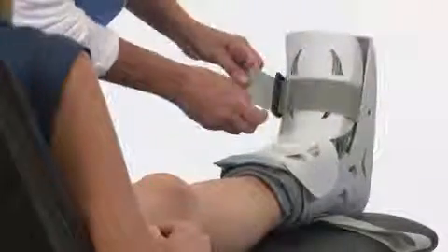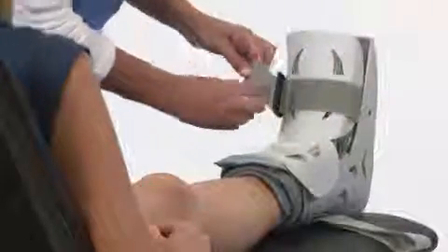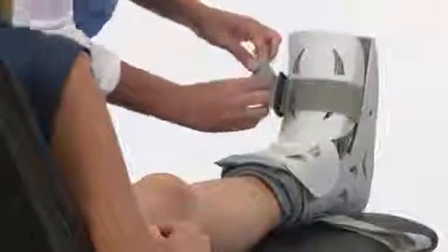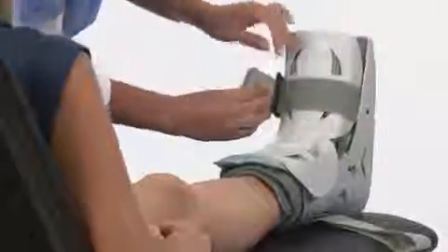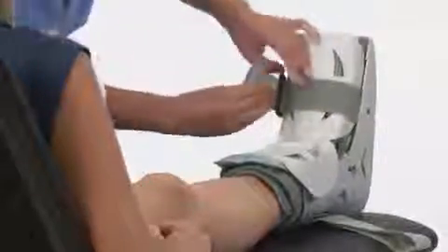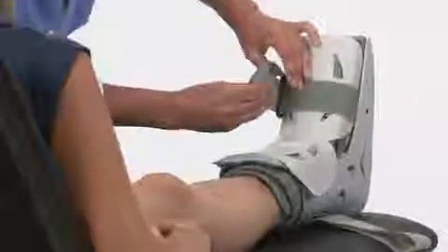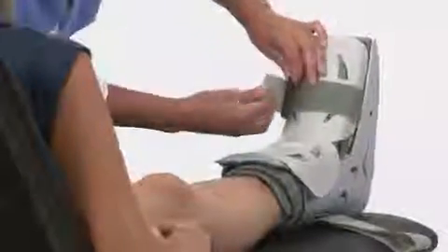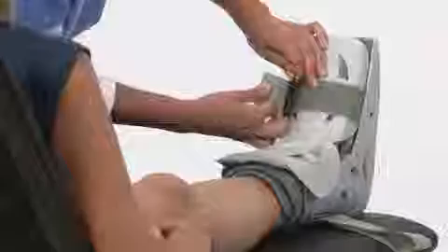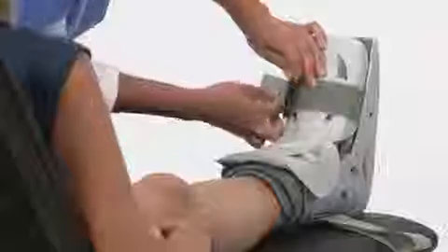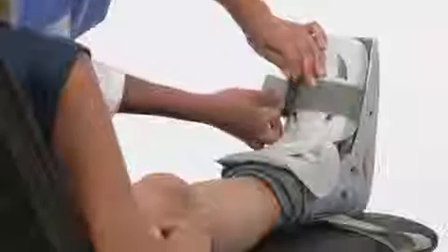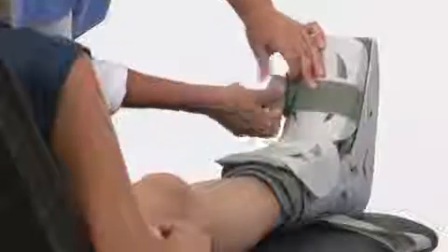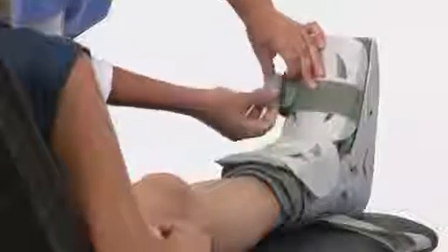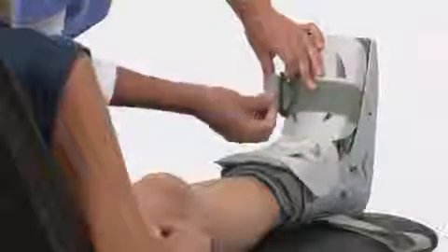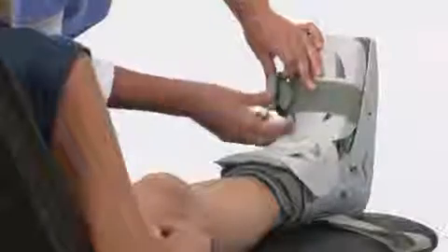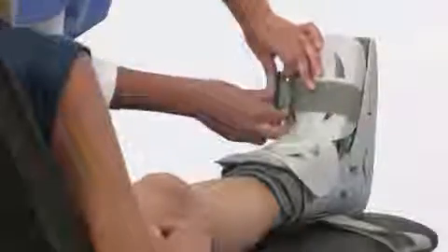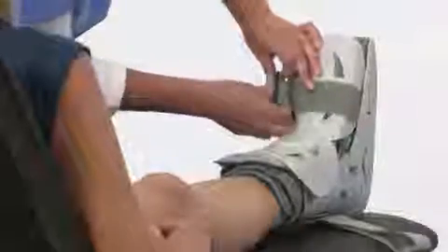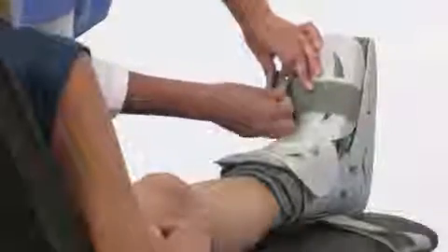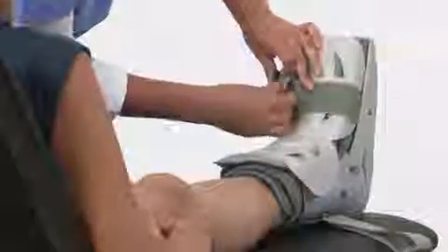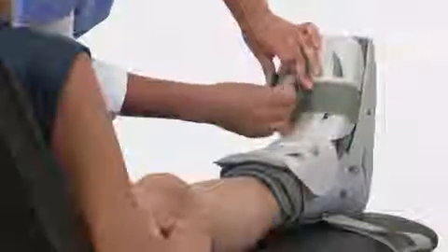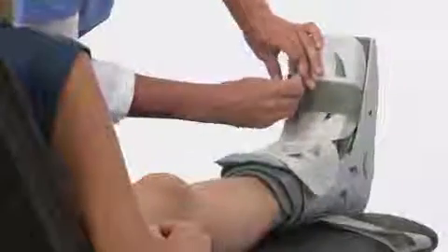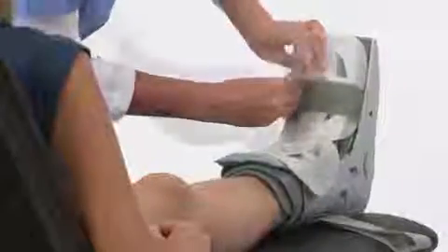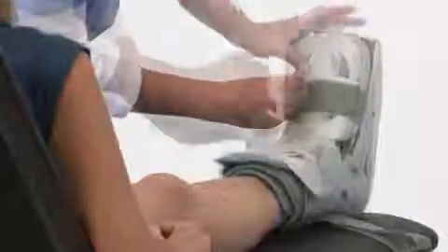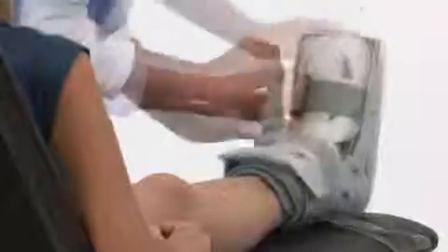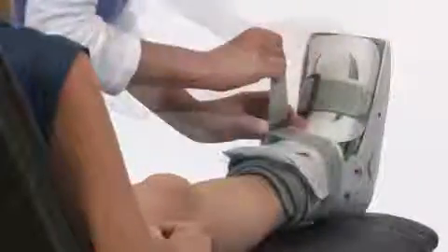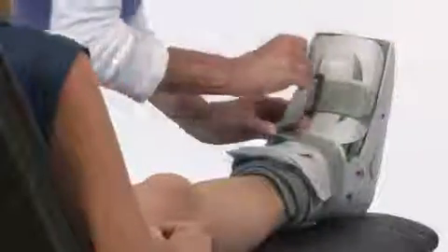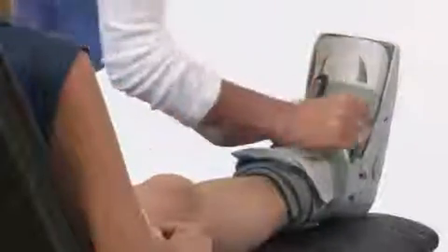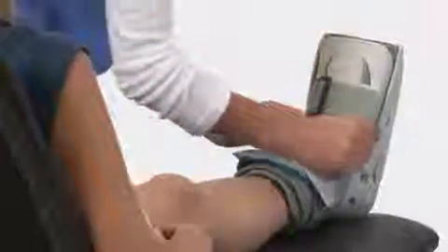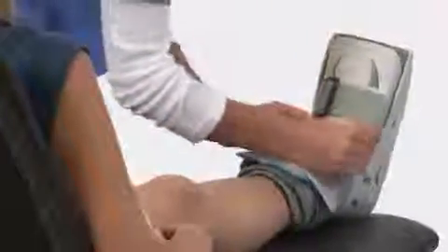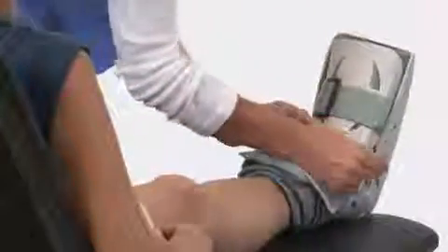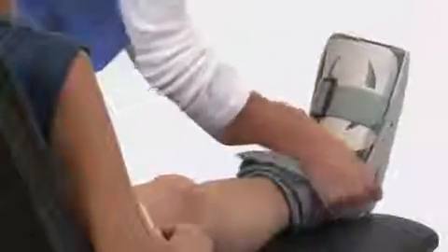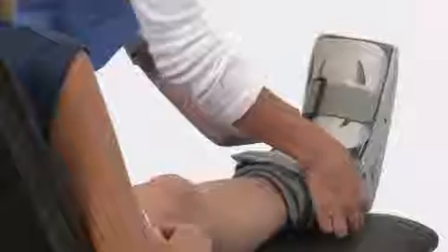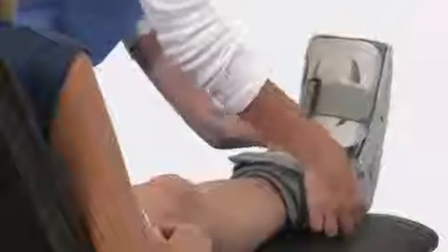Finally, secure the straps from bottom to top. Tighten them so they are snug and comfortable.